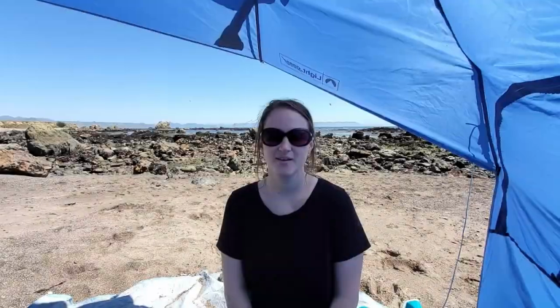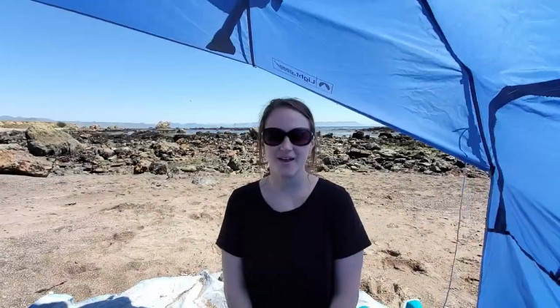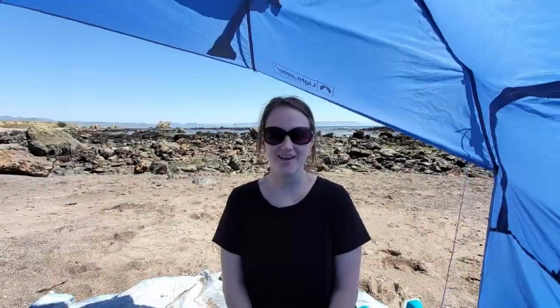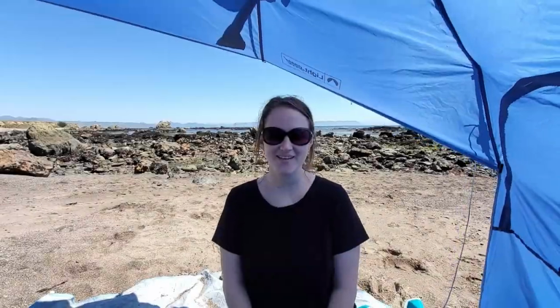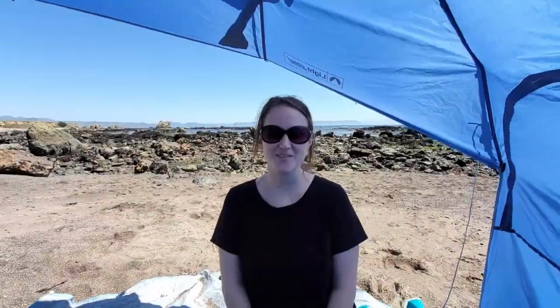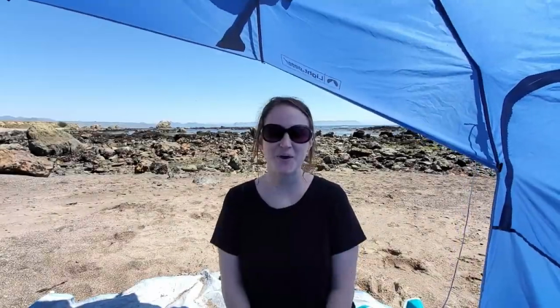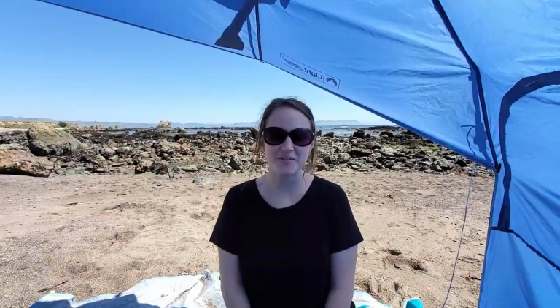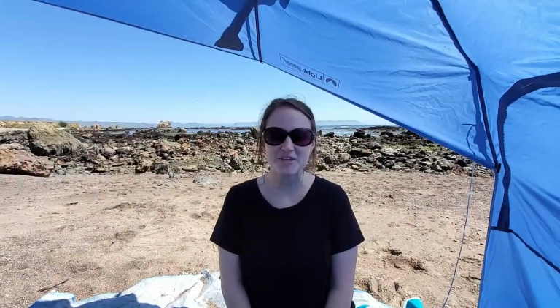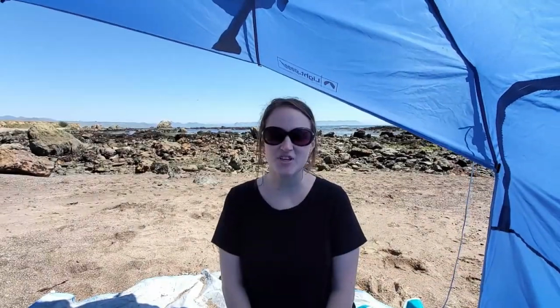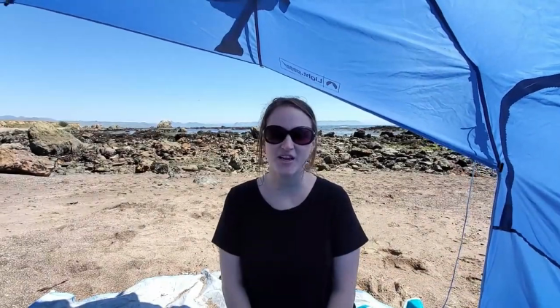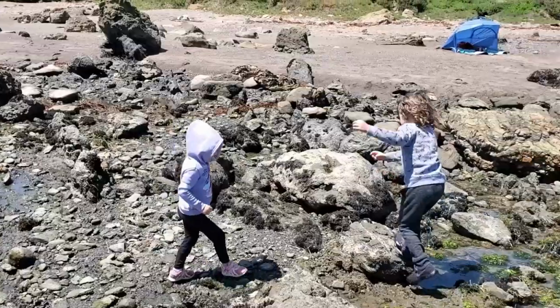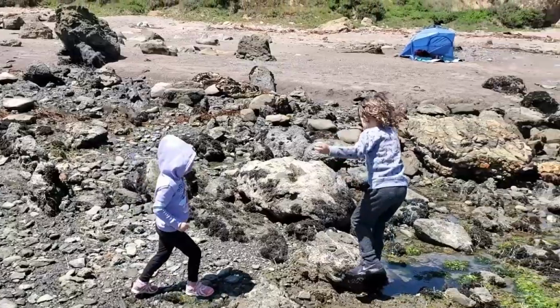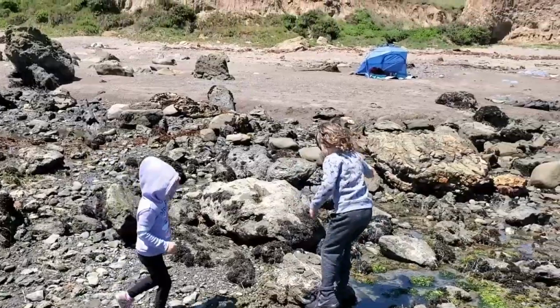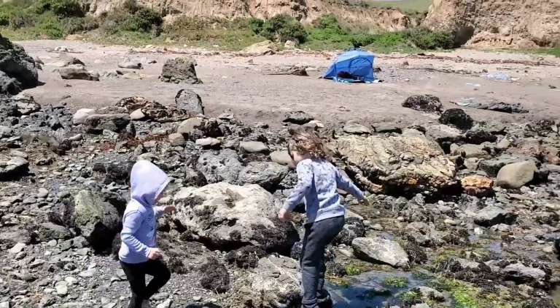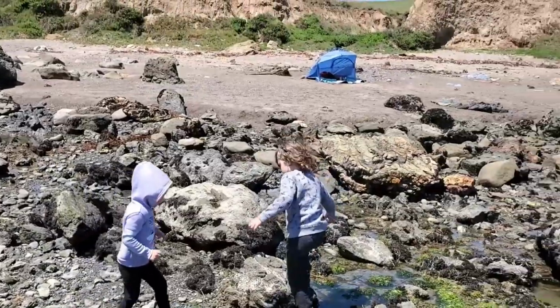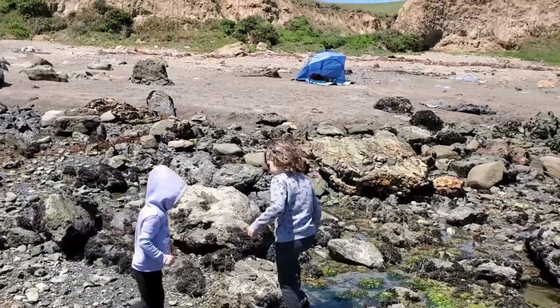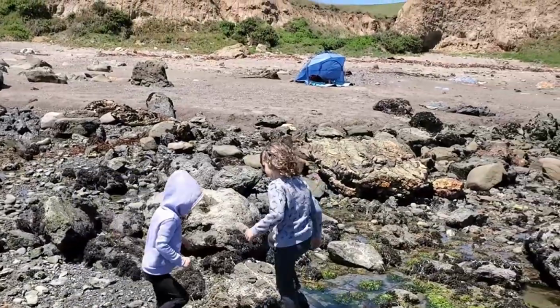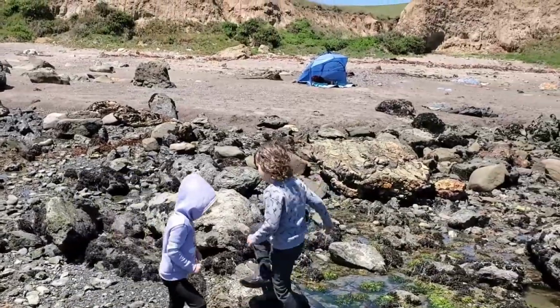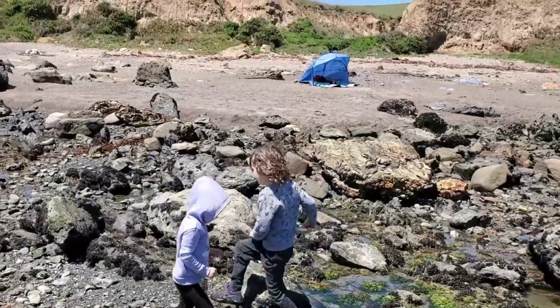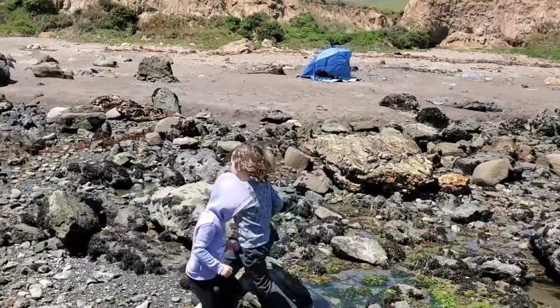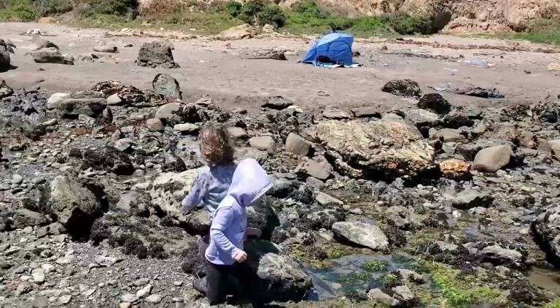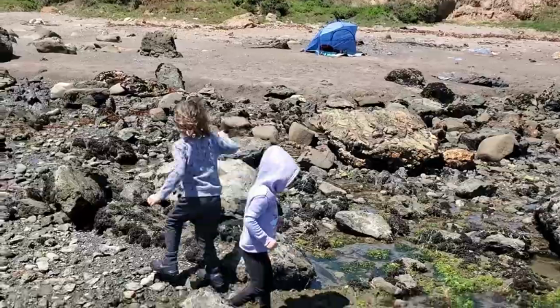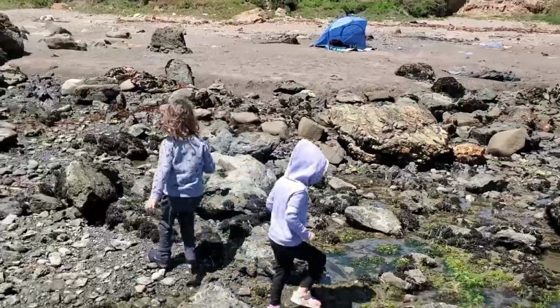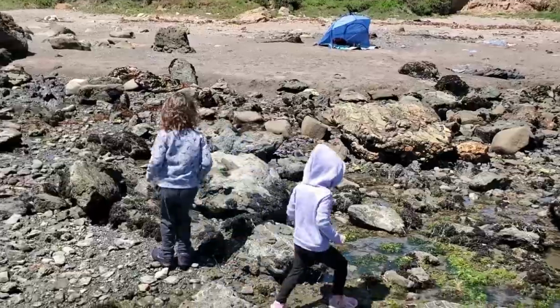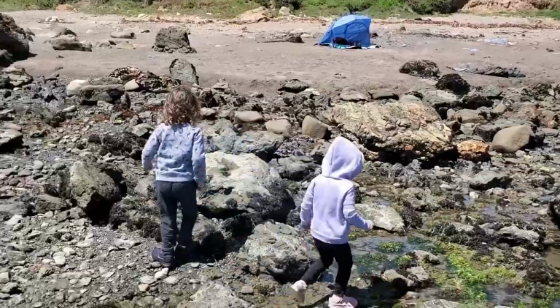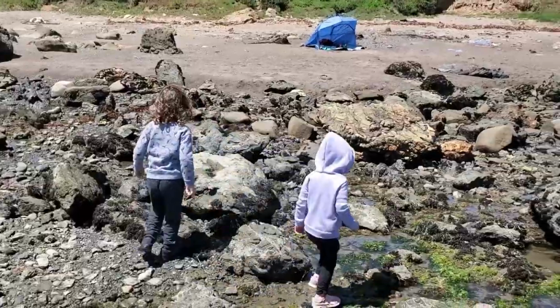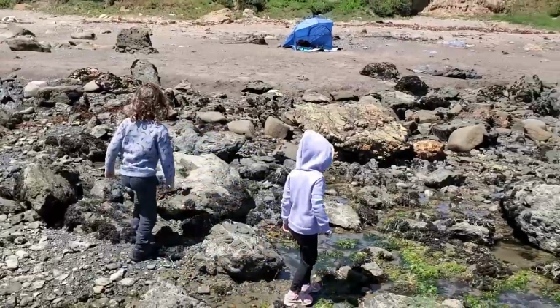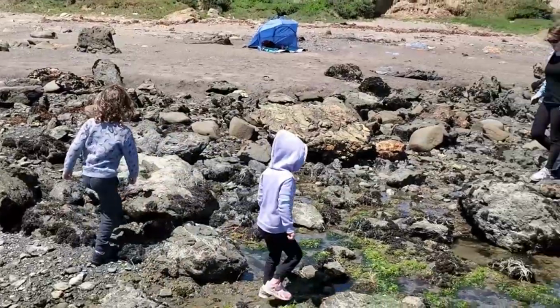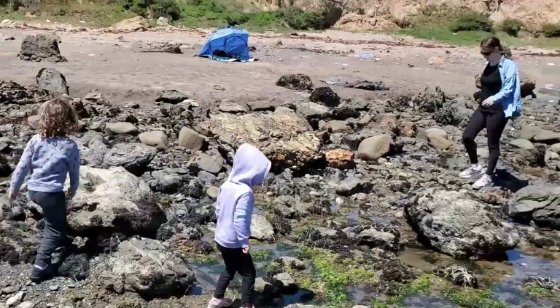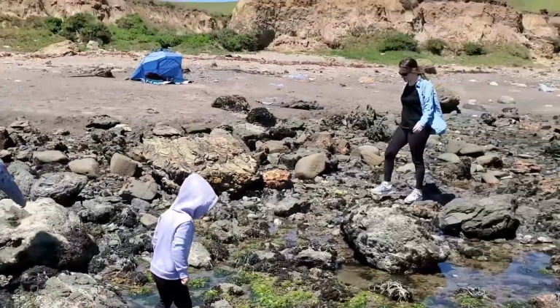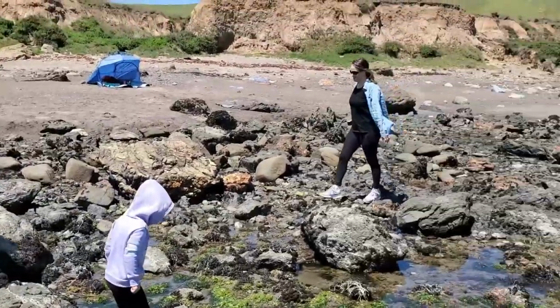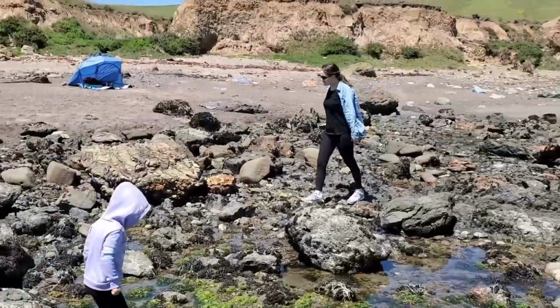Hey guys! We're at the beach today and we're gonna go explore the tide pools and find some wildlife! Let's see what we can find!